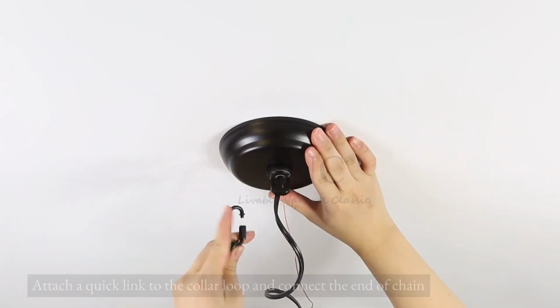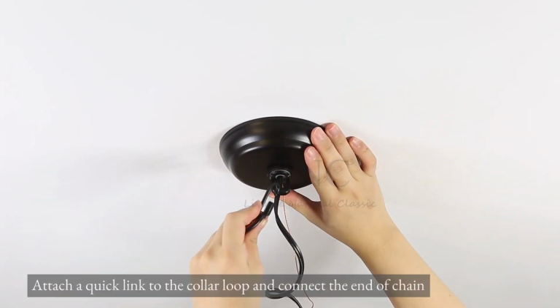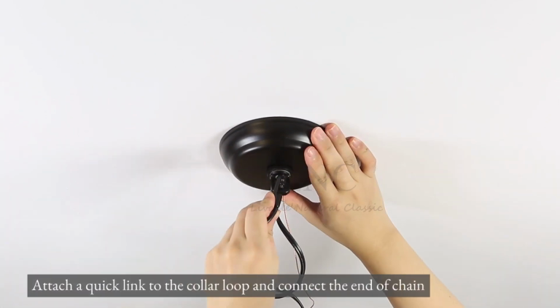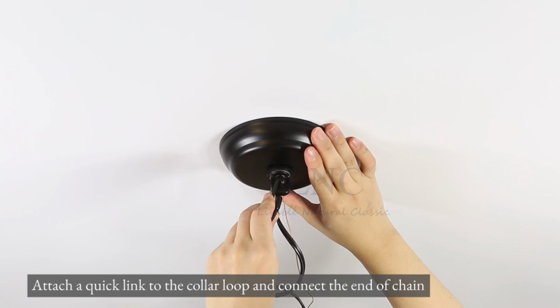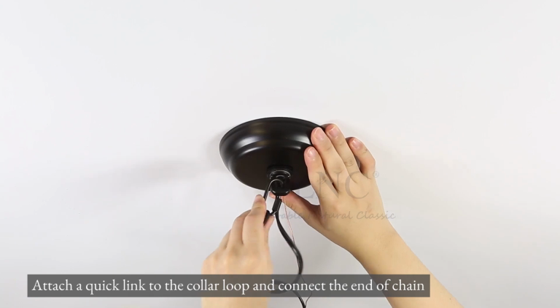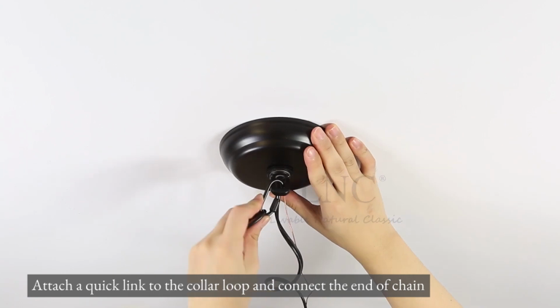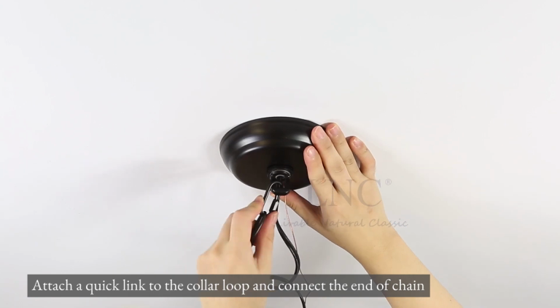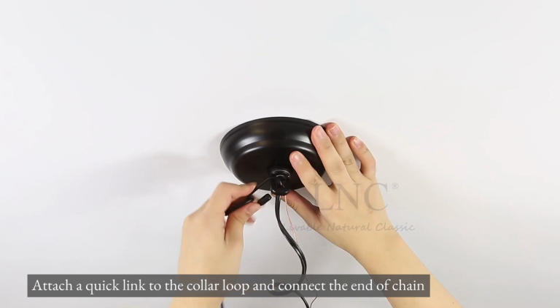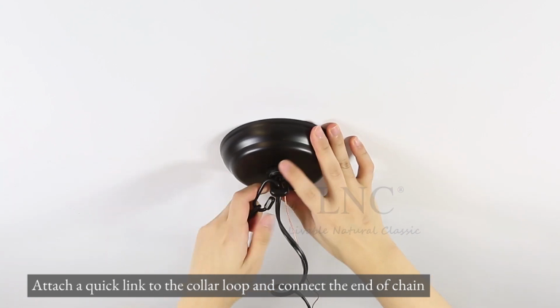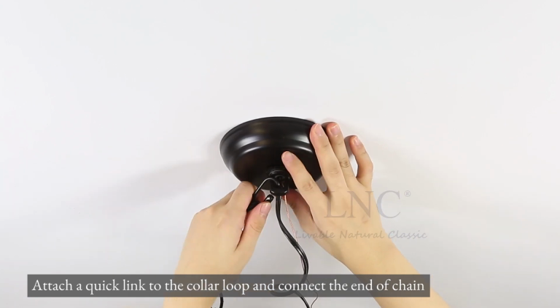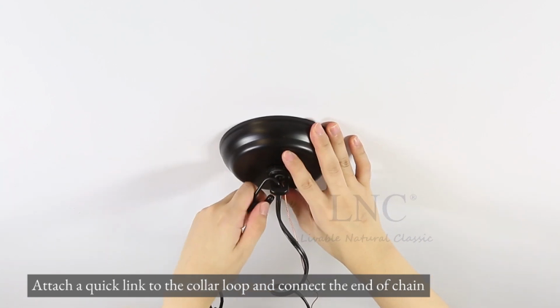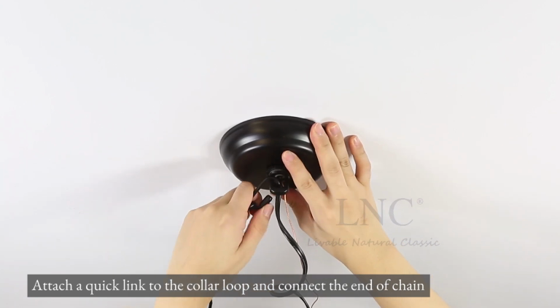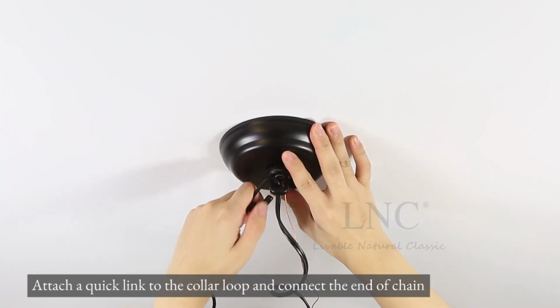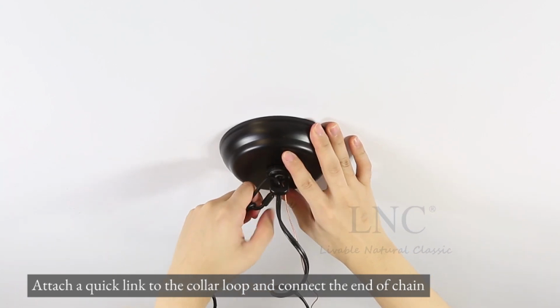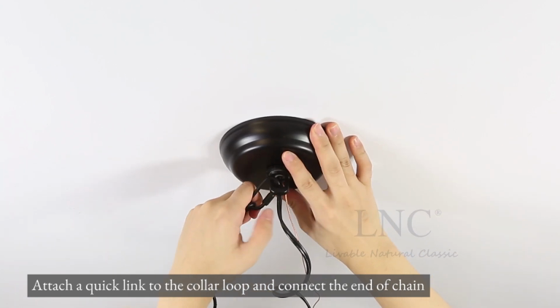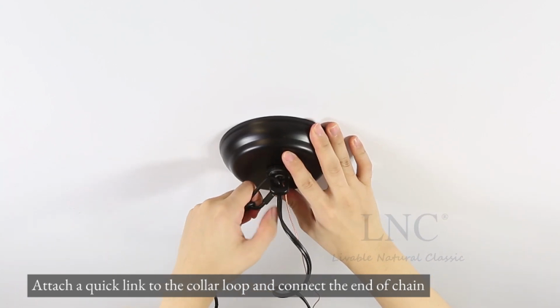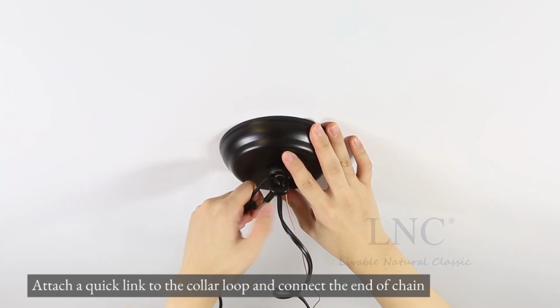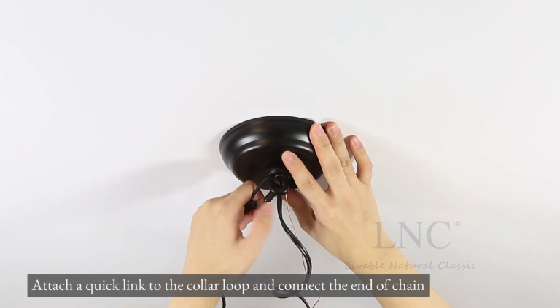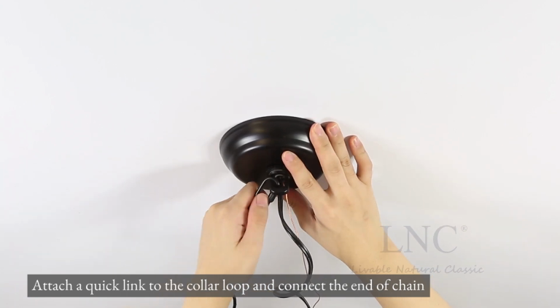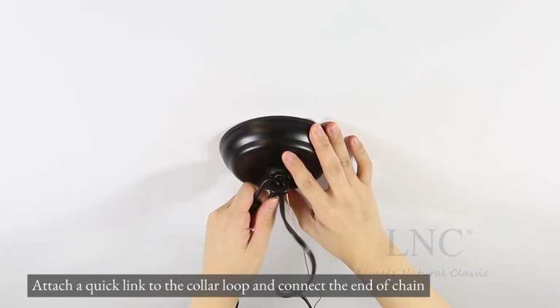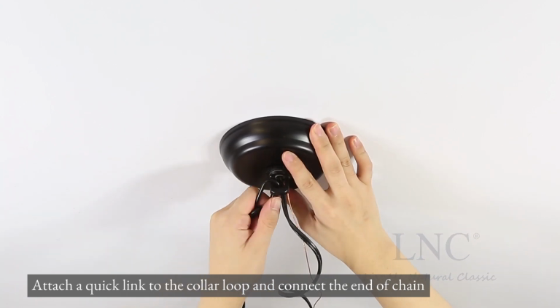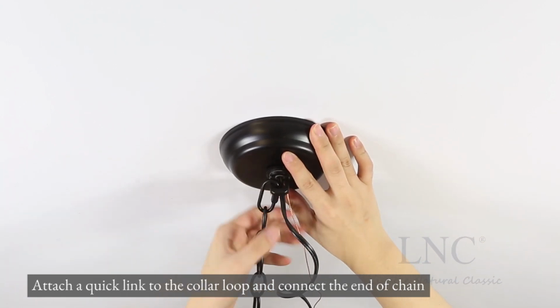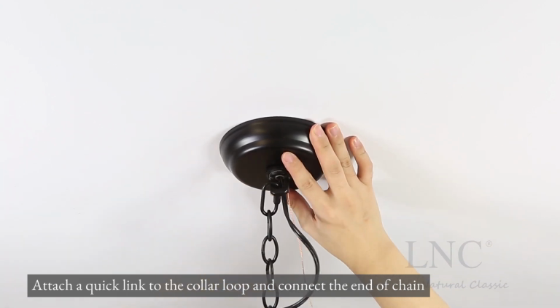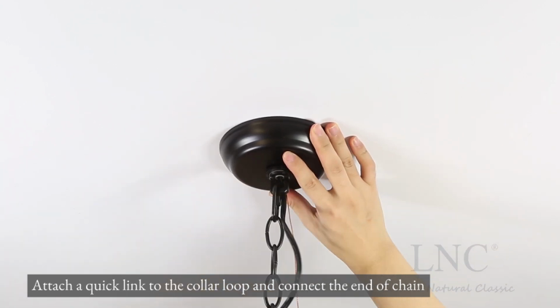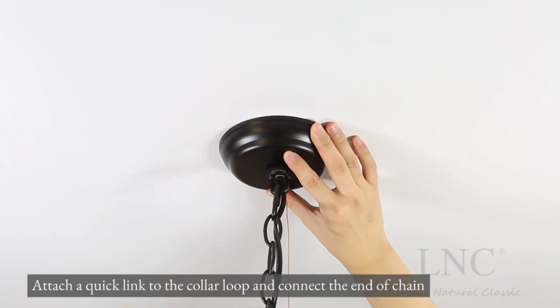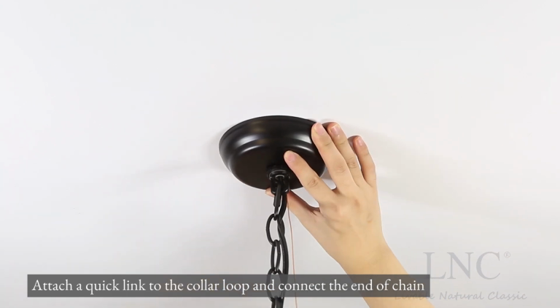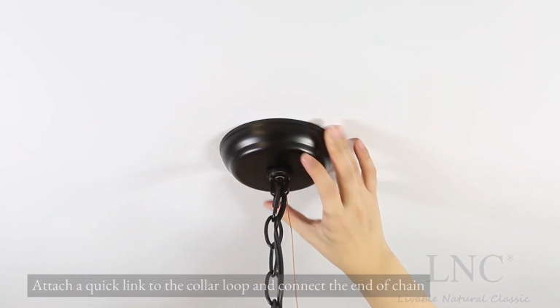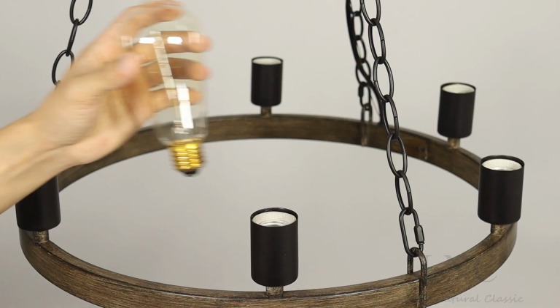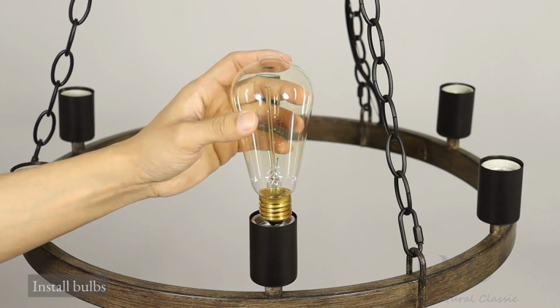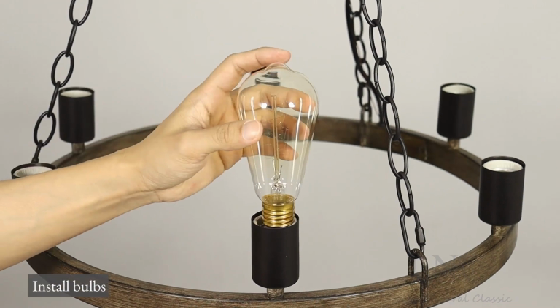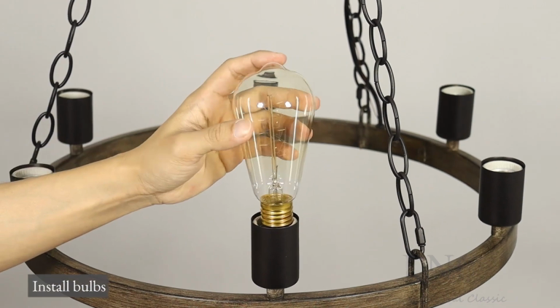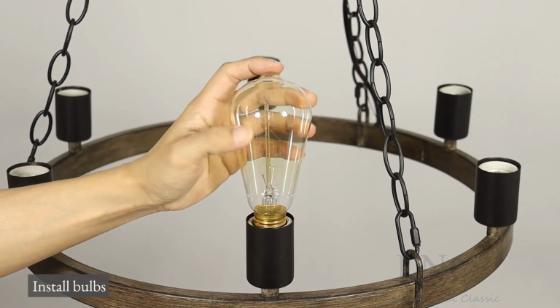Attach a quick link to the collar loop and connect the end of the chain. Install bulbs.